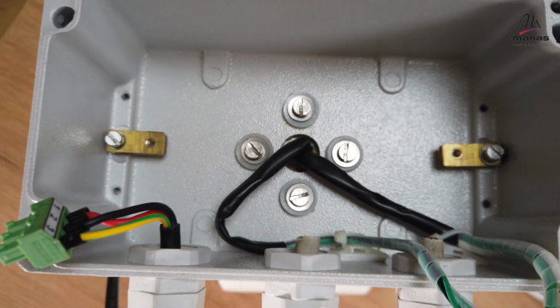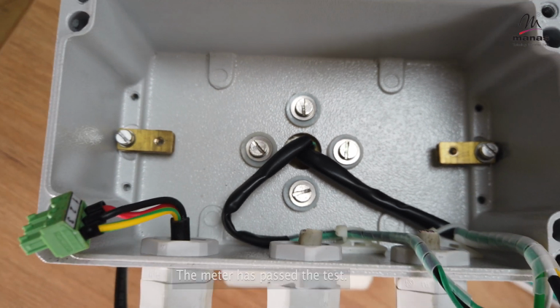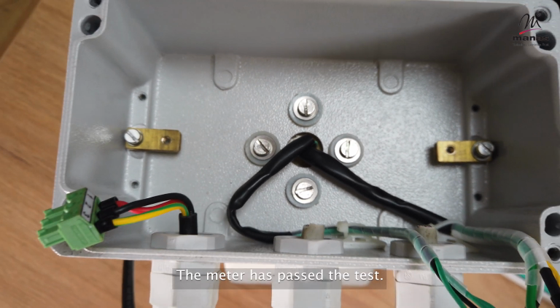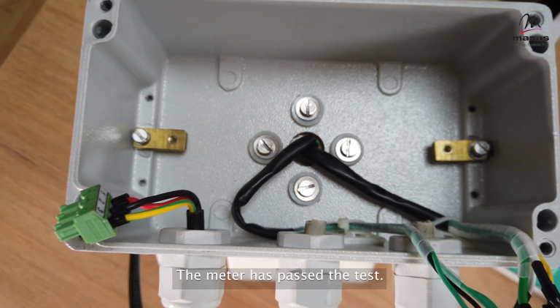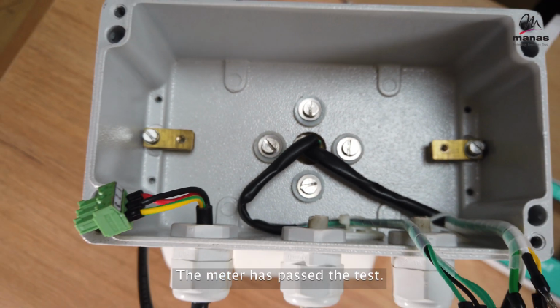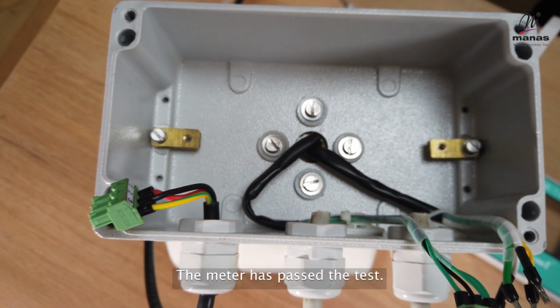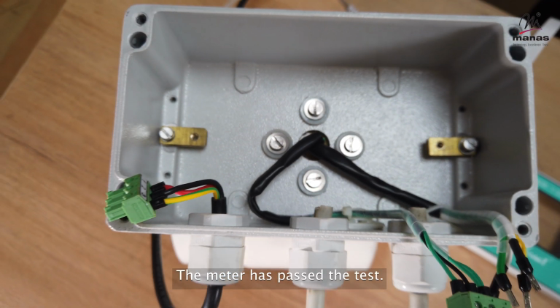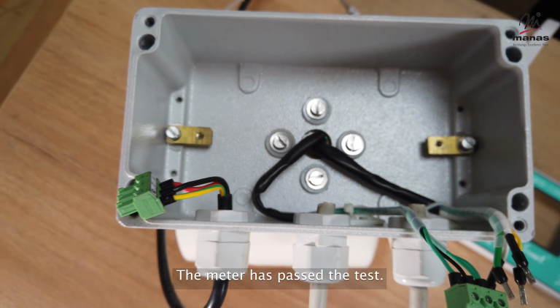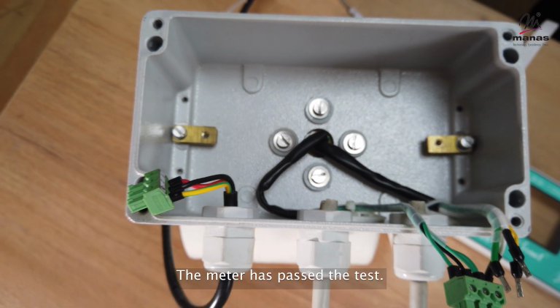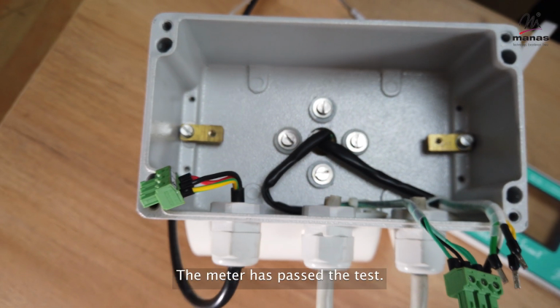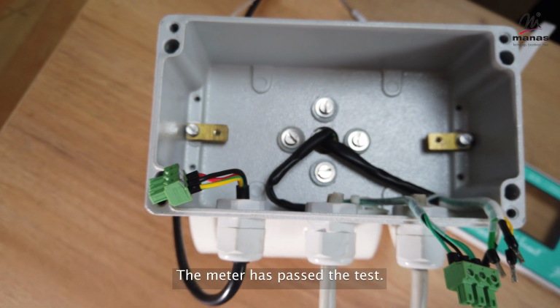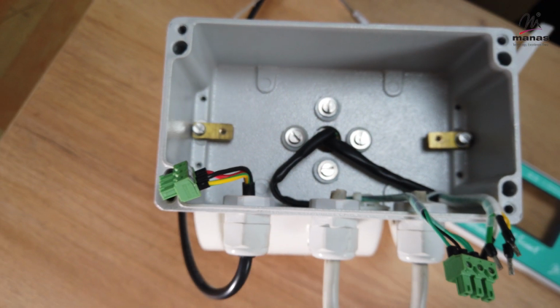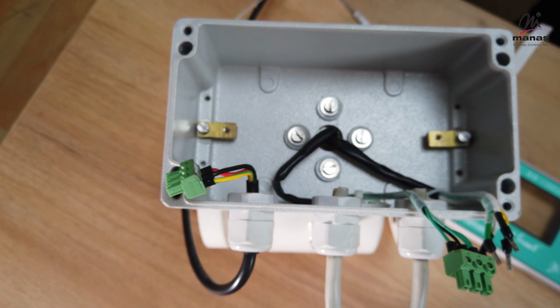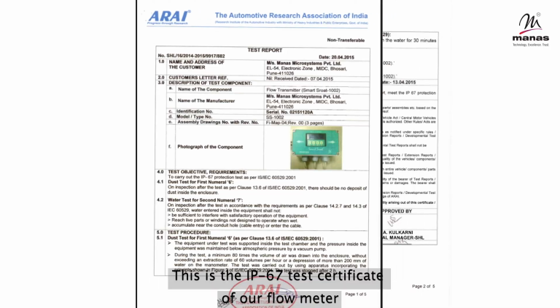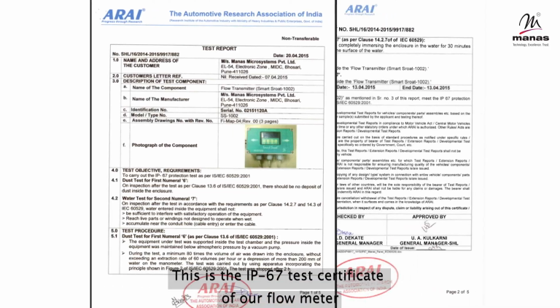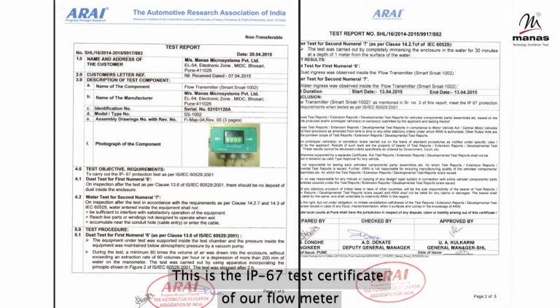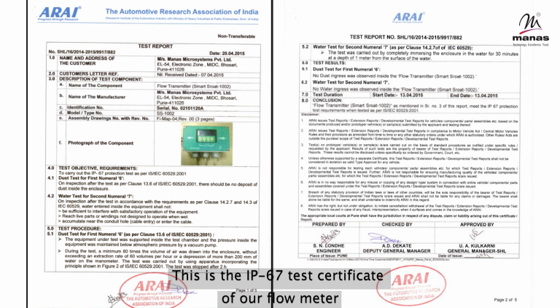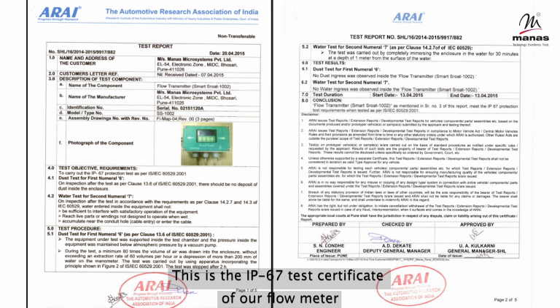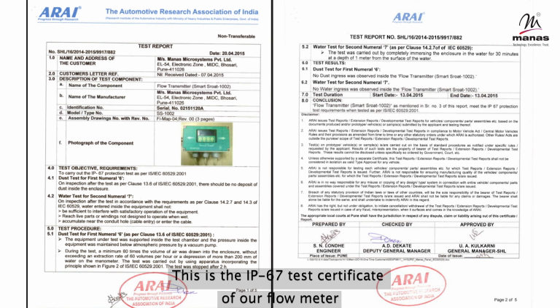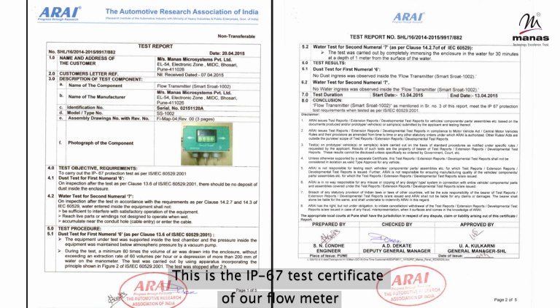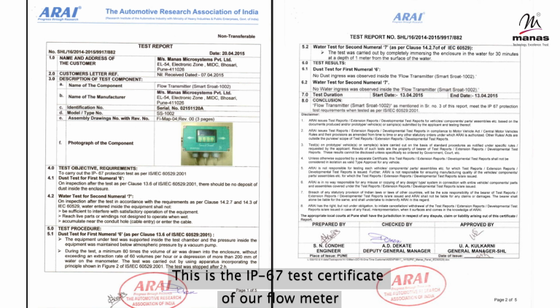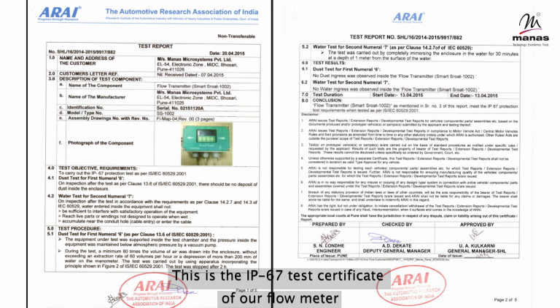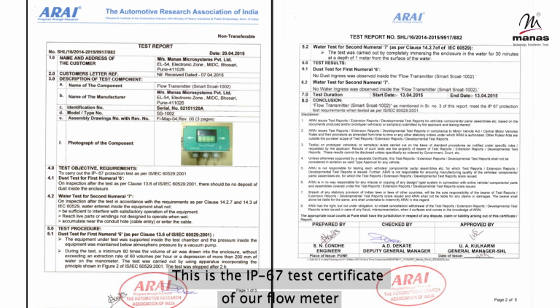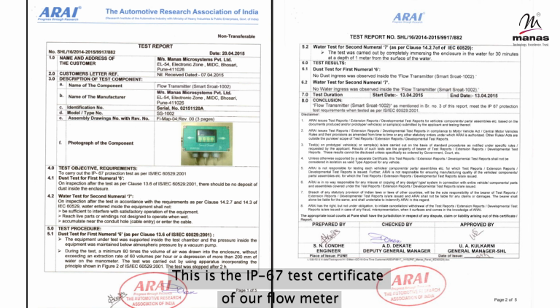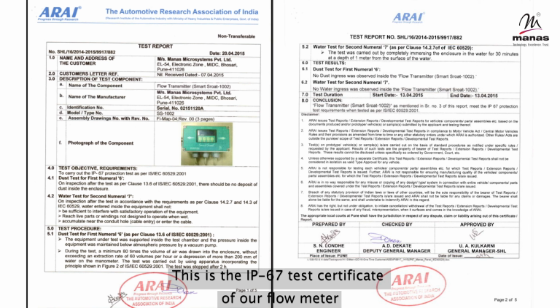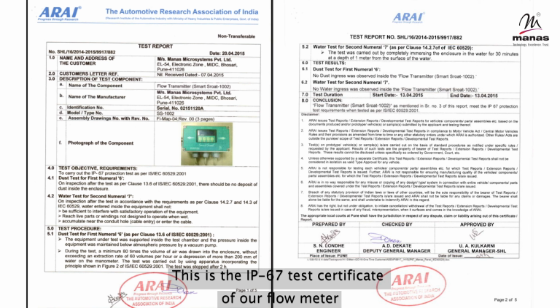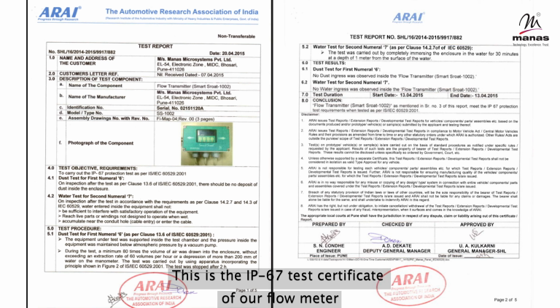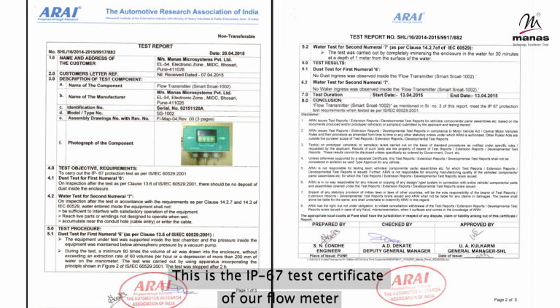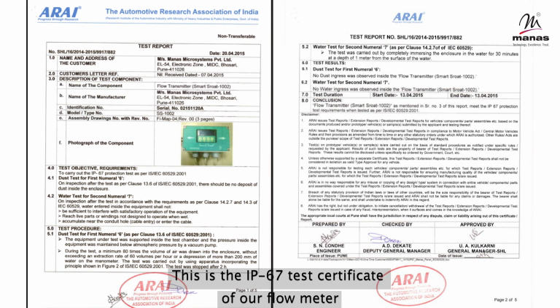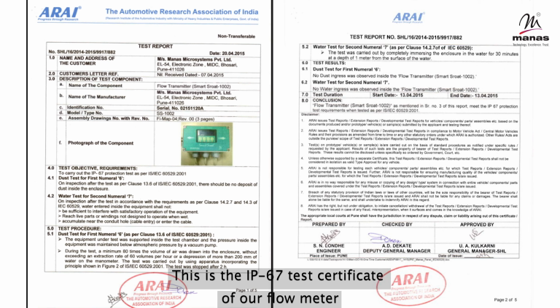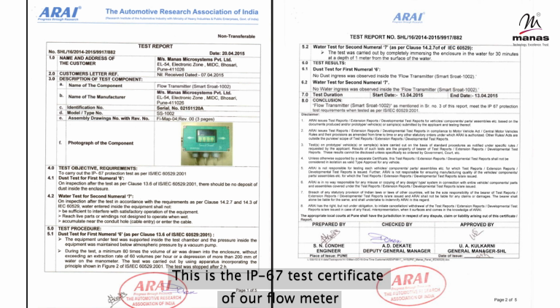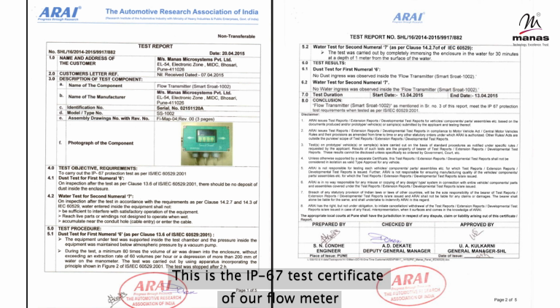The meter has passed the test. This is the IP67 test certificate of our flow meter.